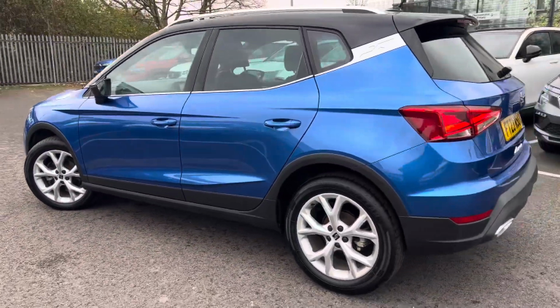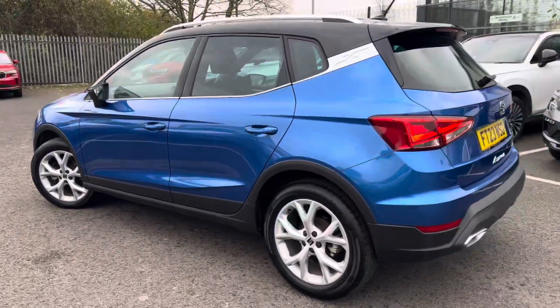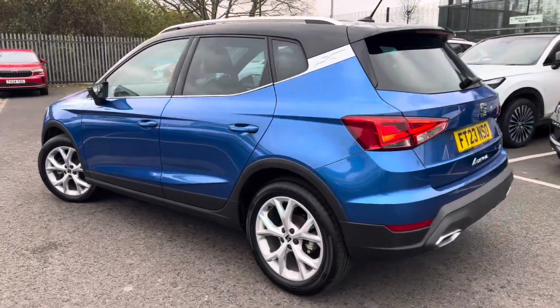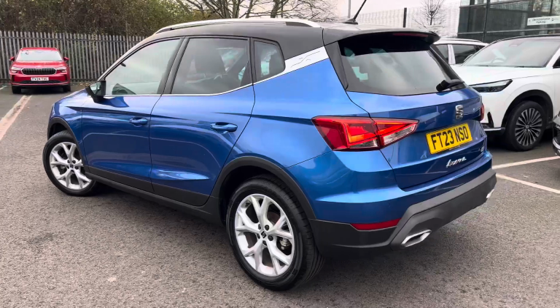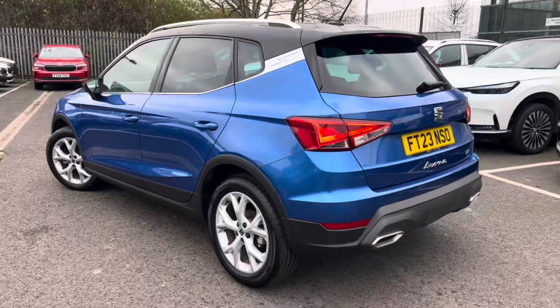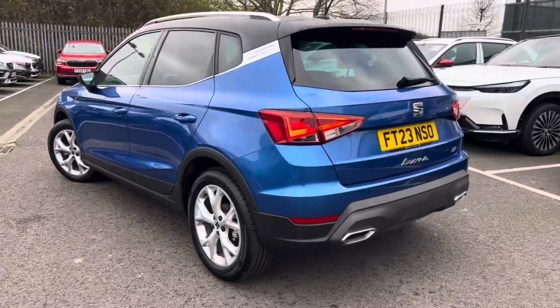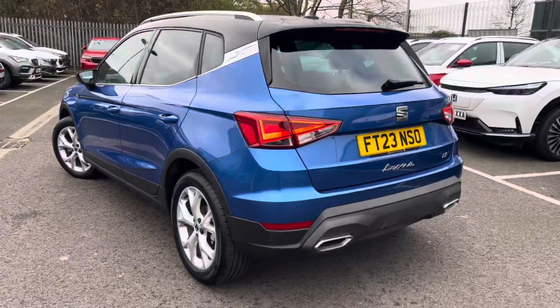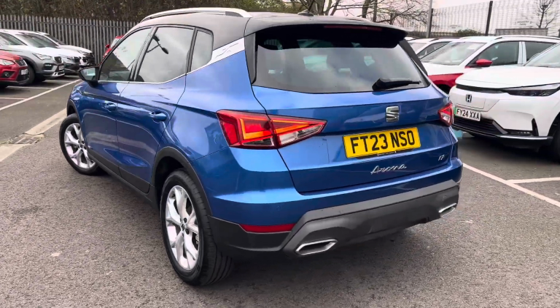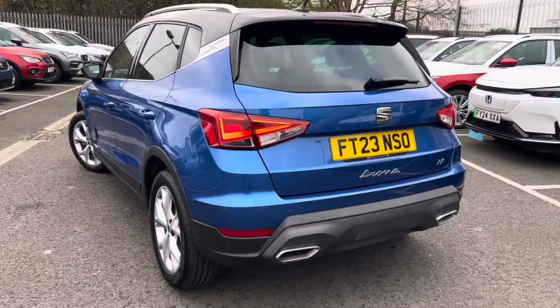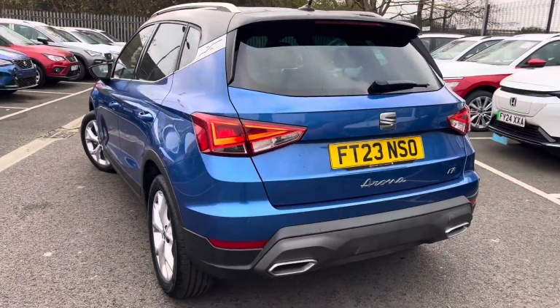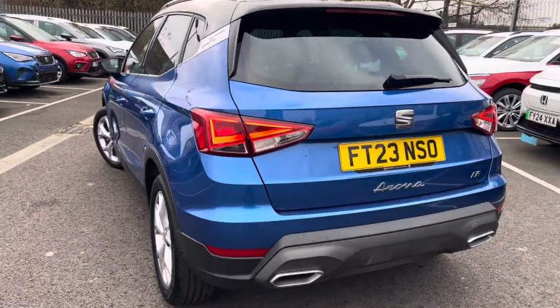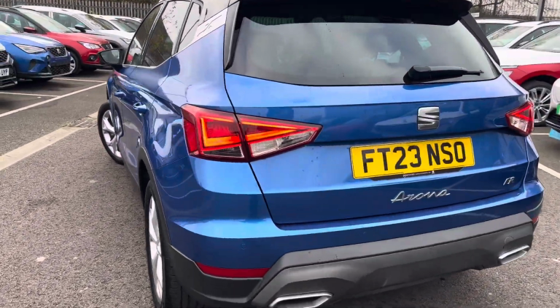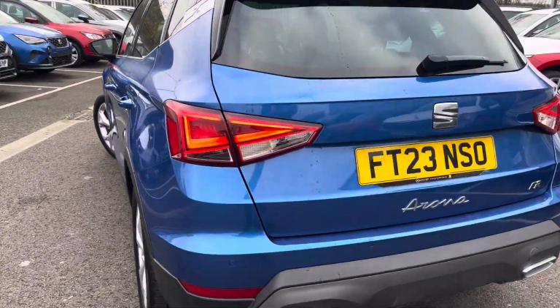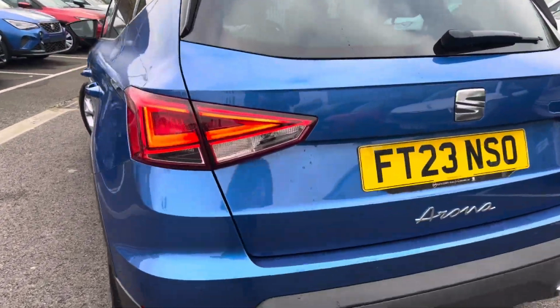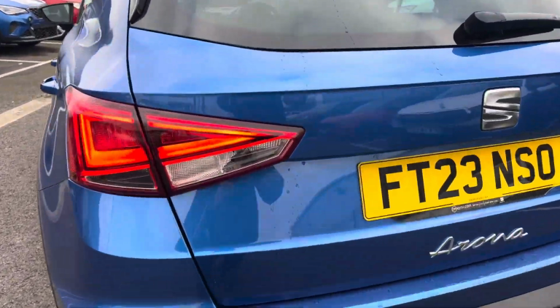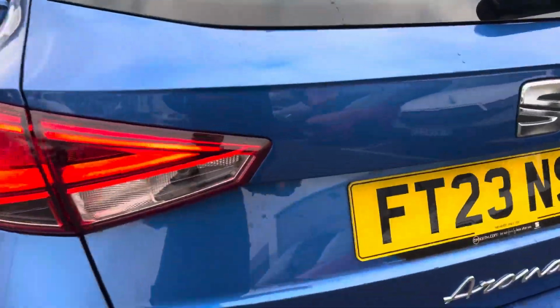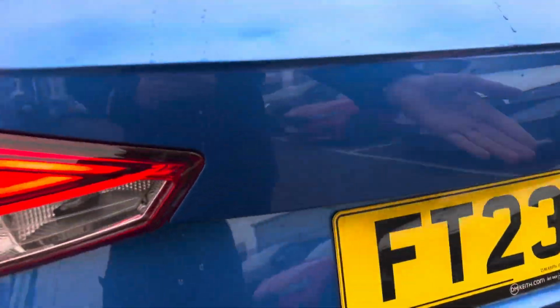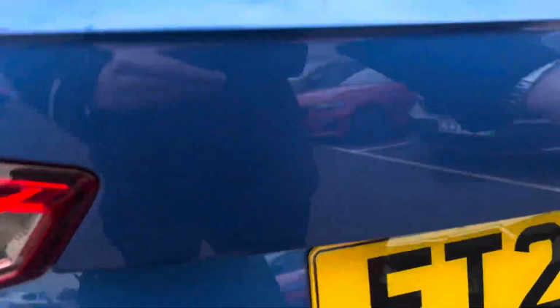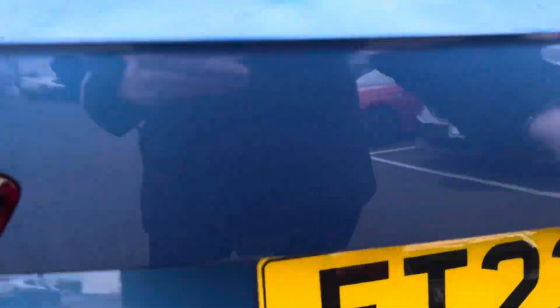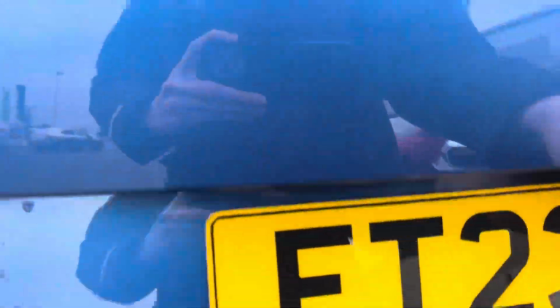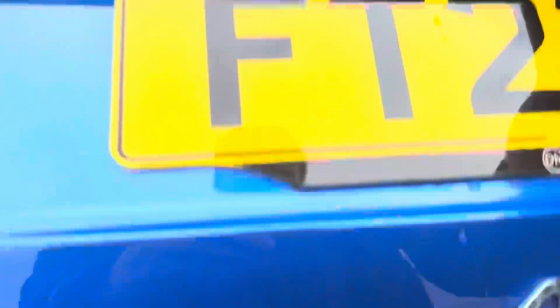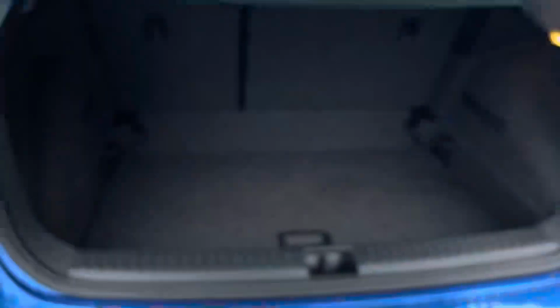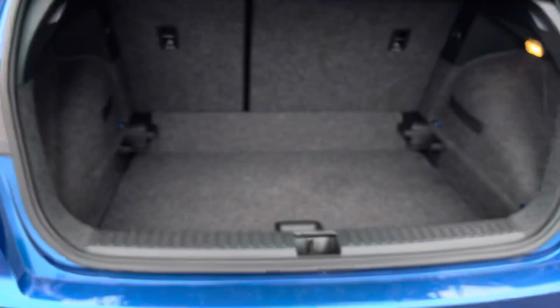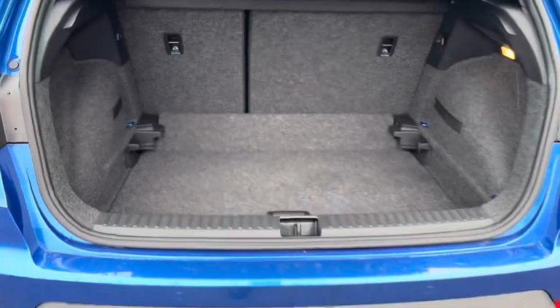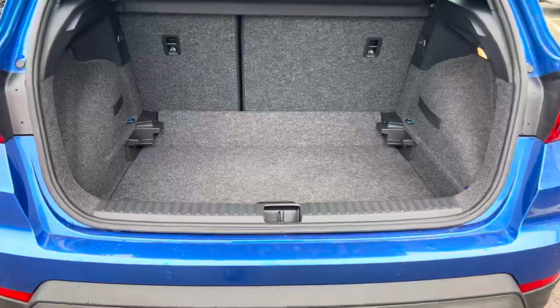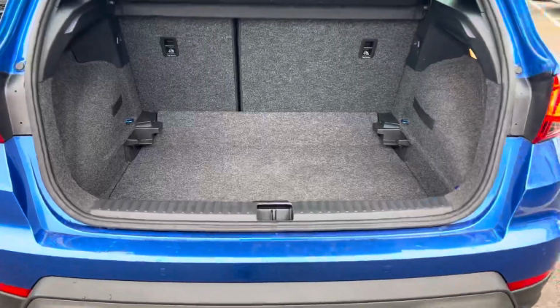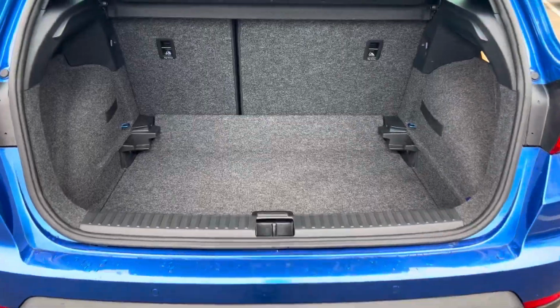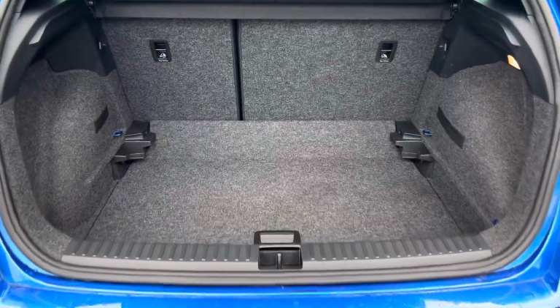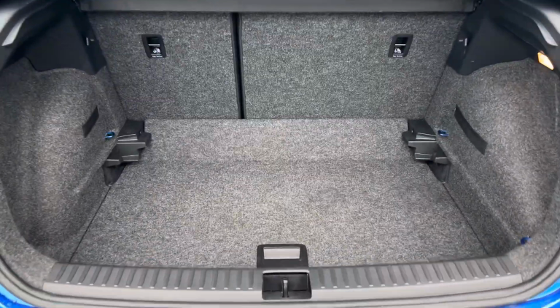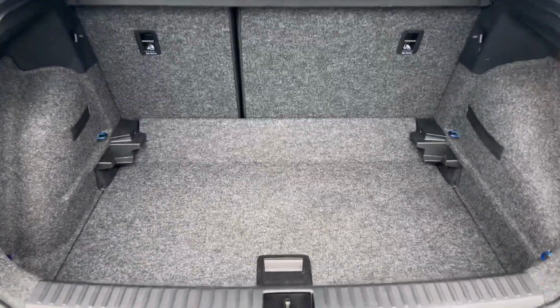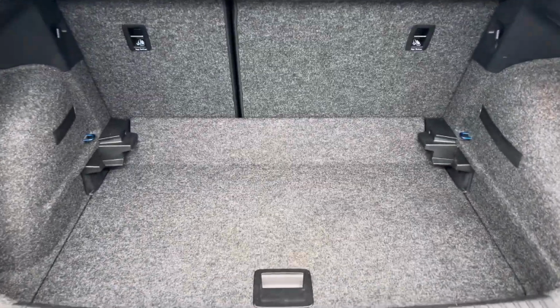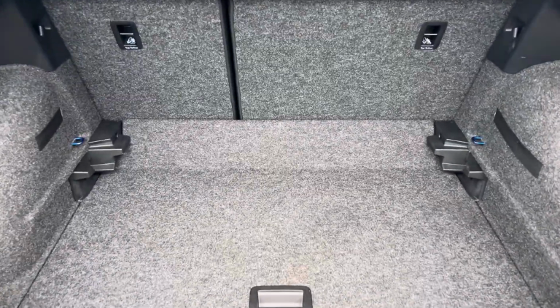It comes with rear parking sensors and optical display. It also has rear LED lights. It has a good-sized boot with a variable boot claw.